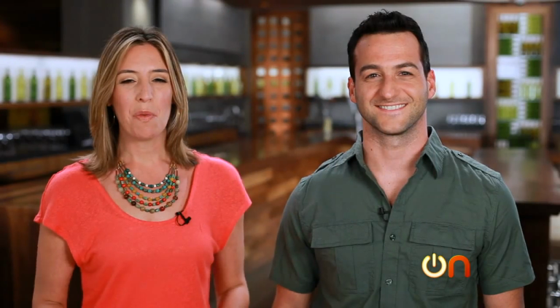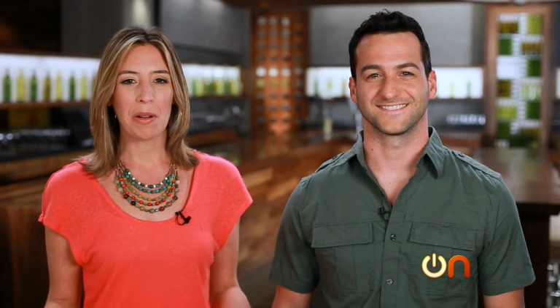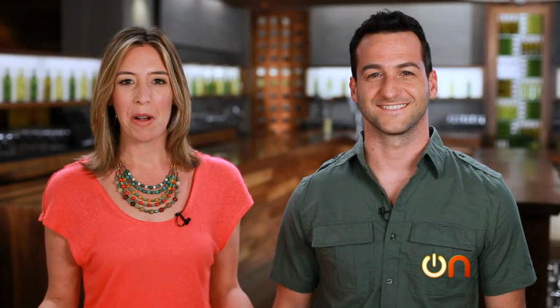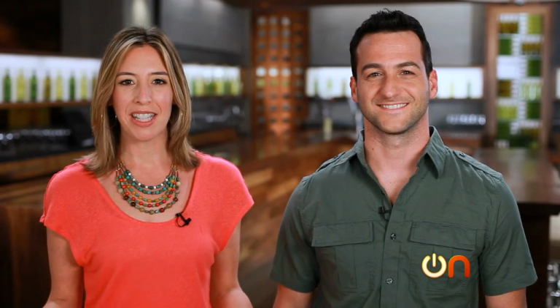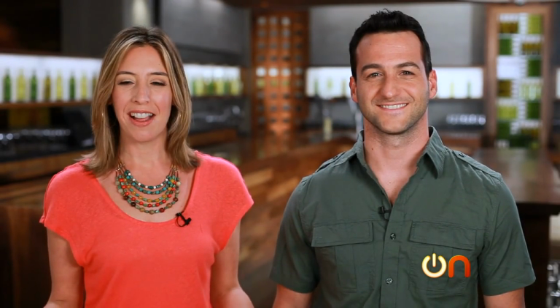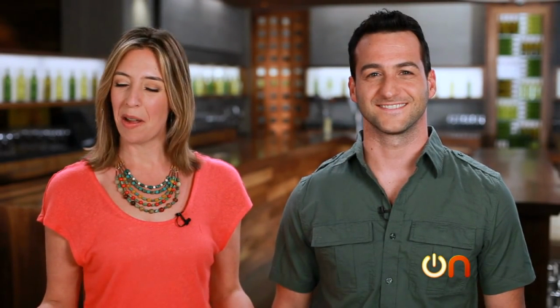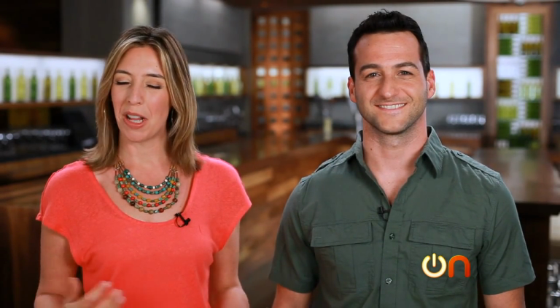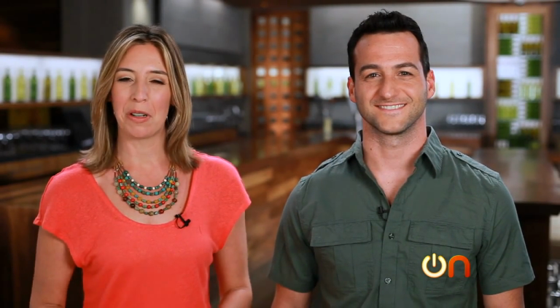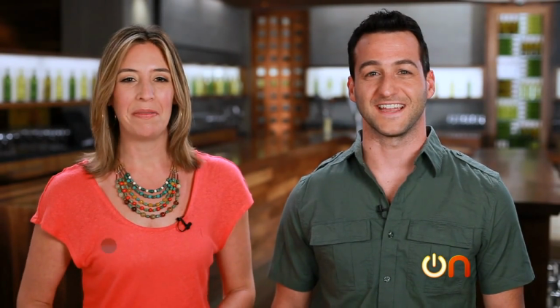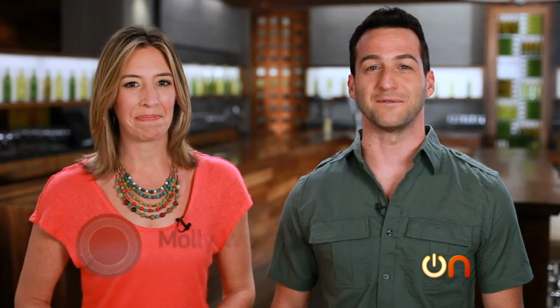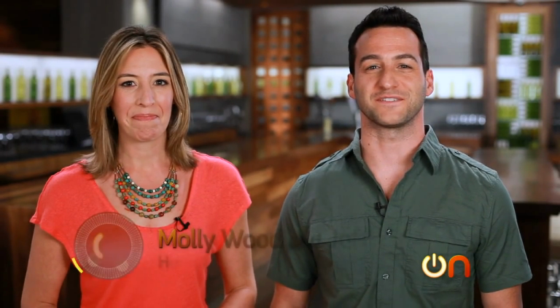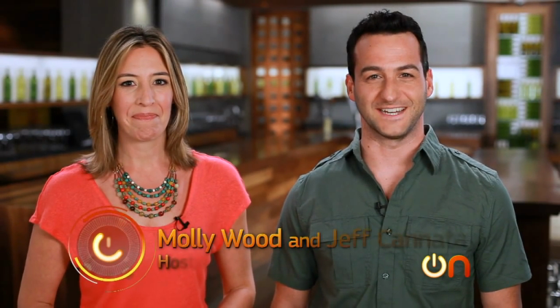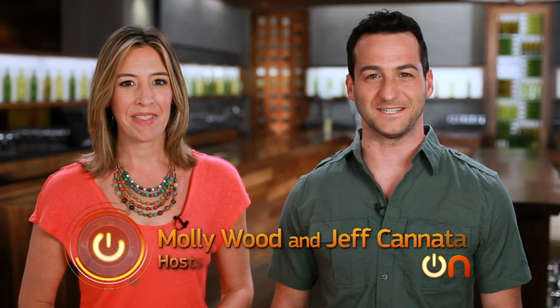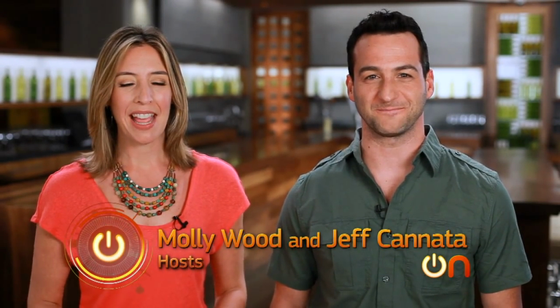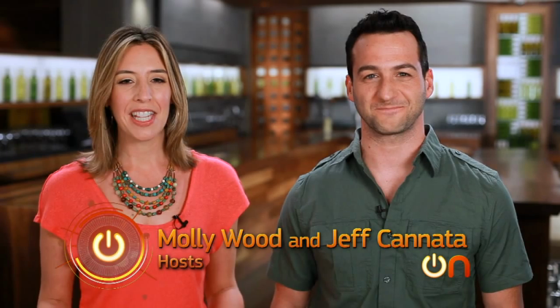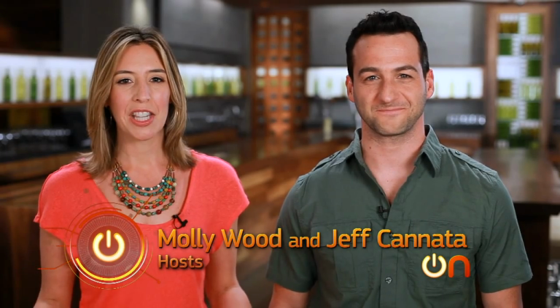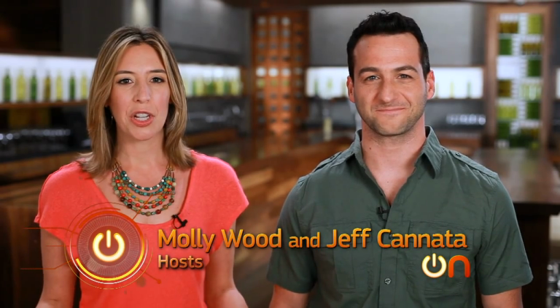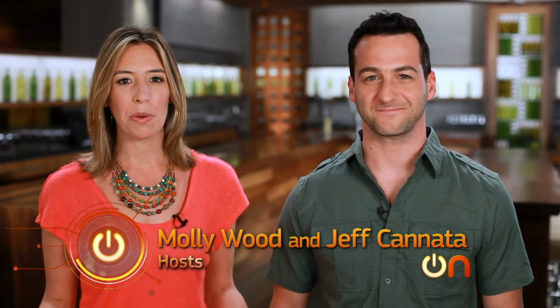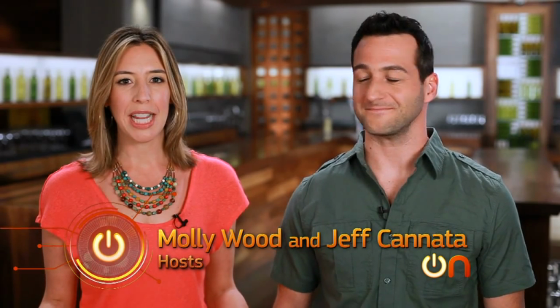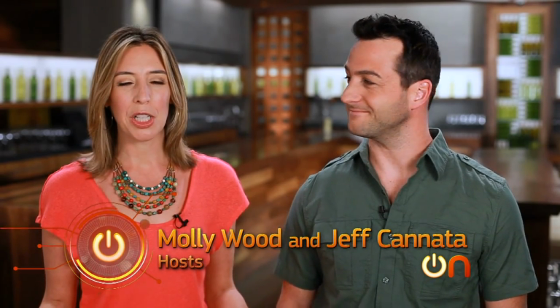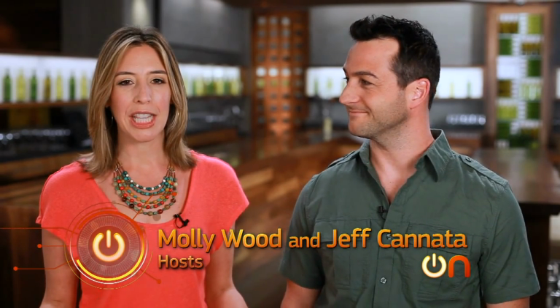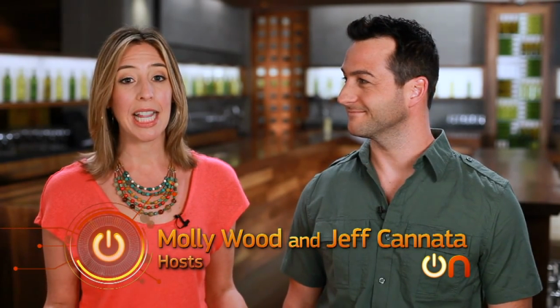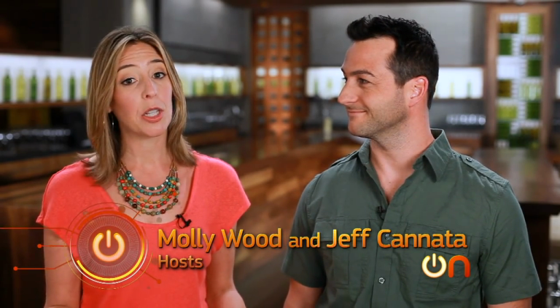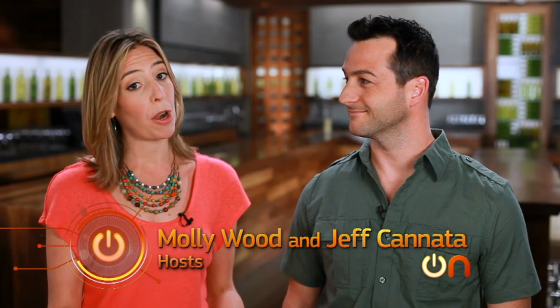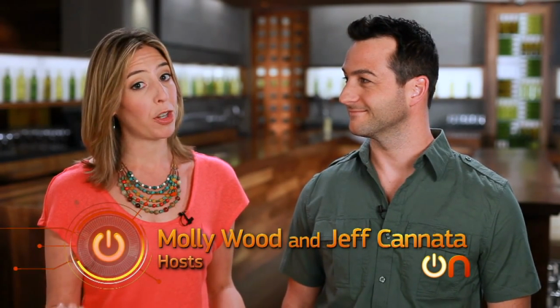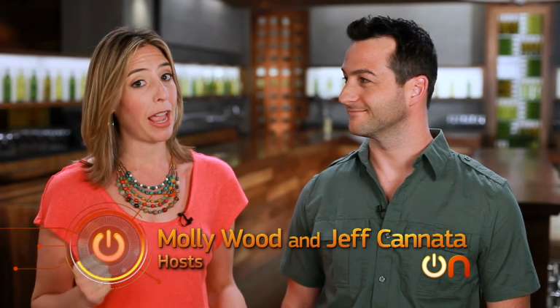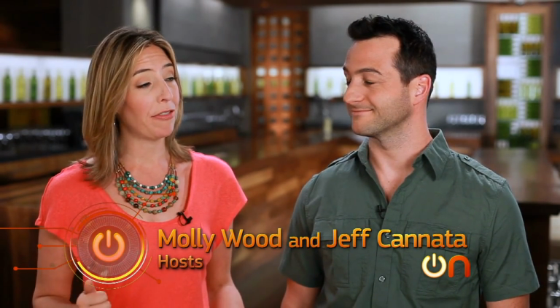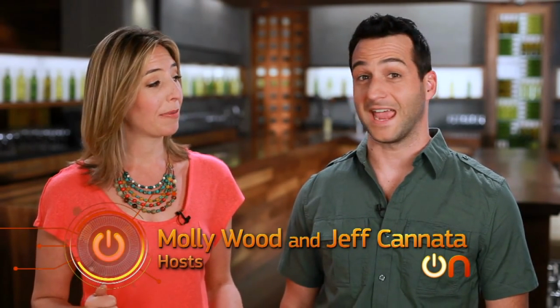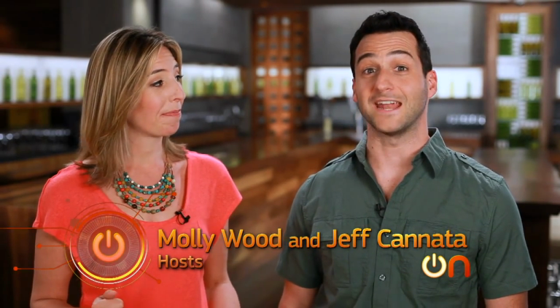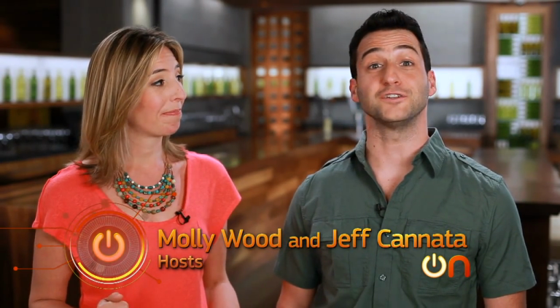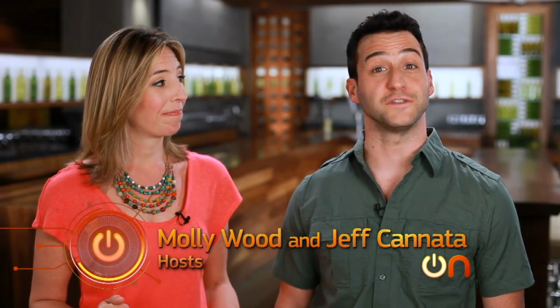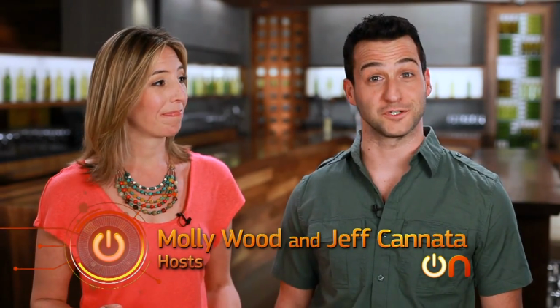Welcome to Always On. I'm Molly Woods. And I'm Jeff Cannata. And this is the show where we take a look at the tech that's part of your life and your future.